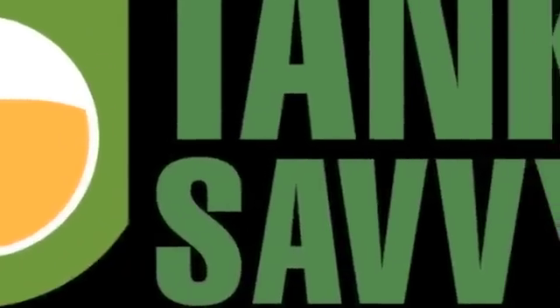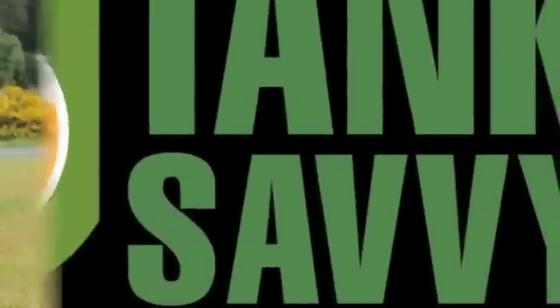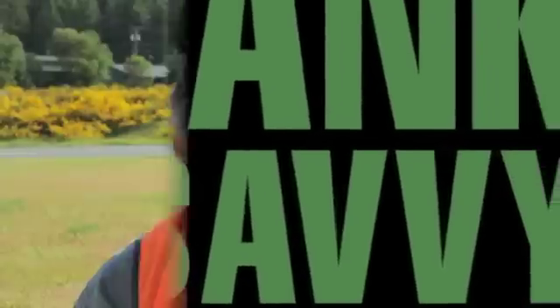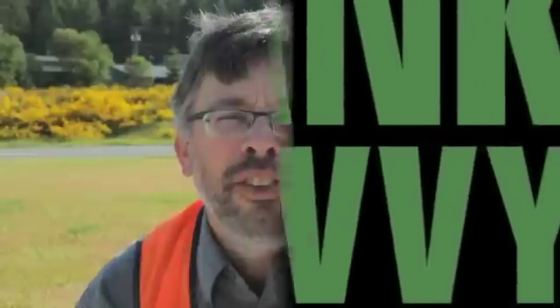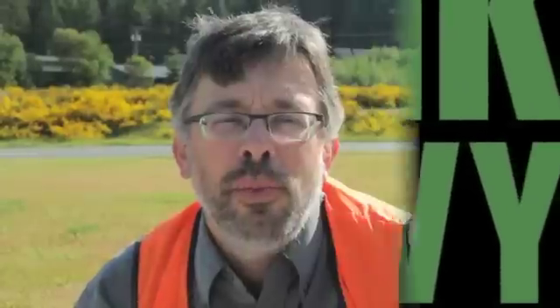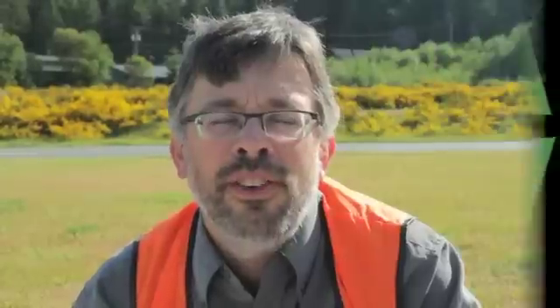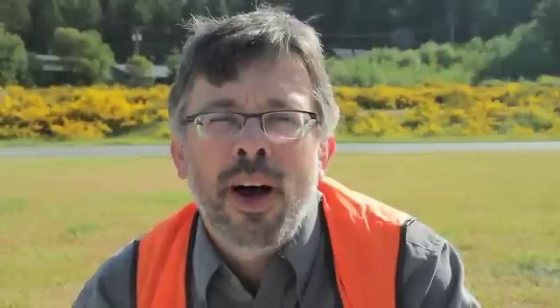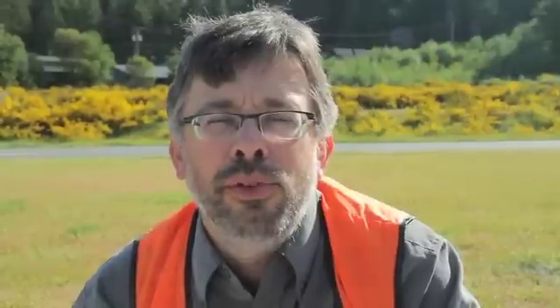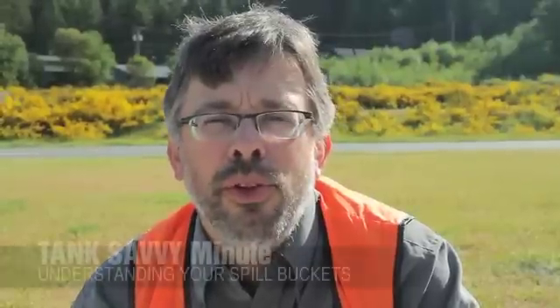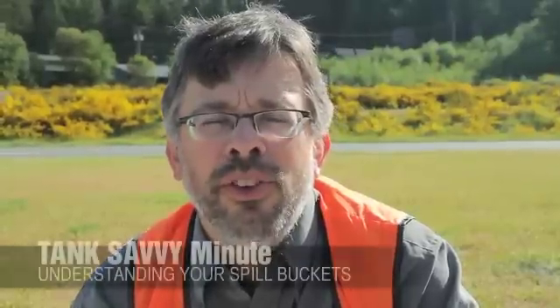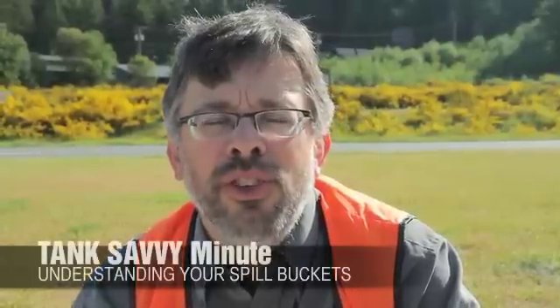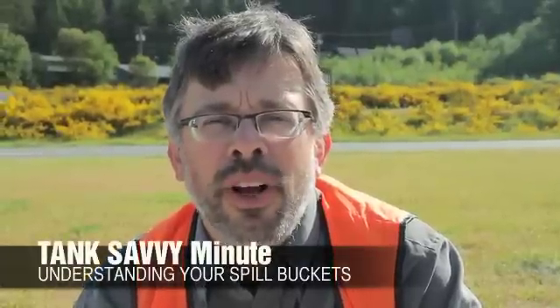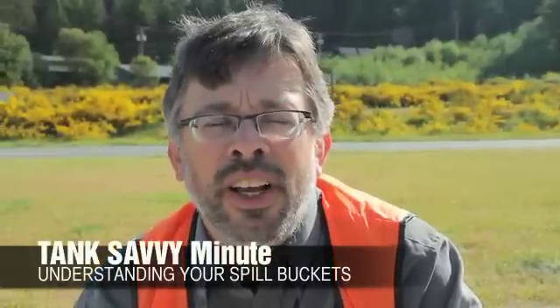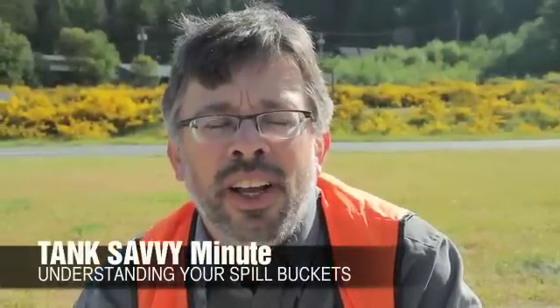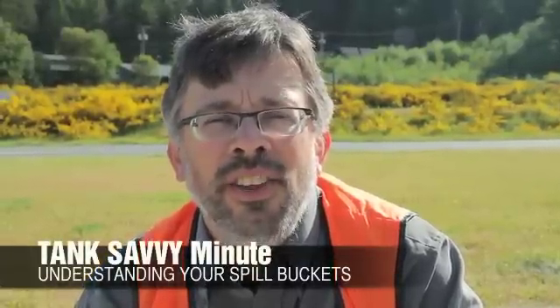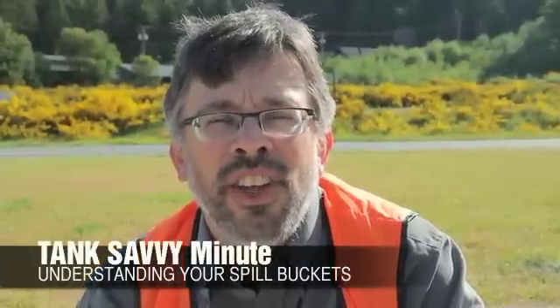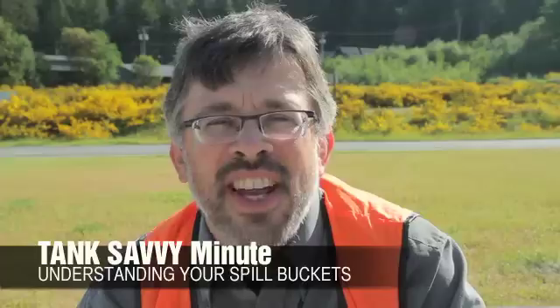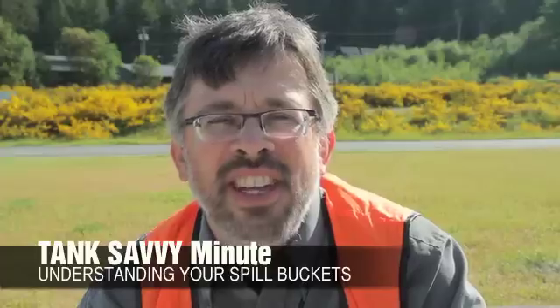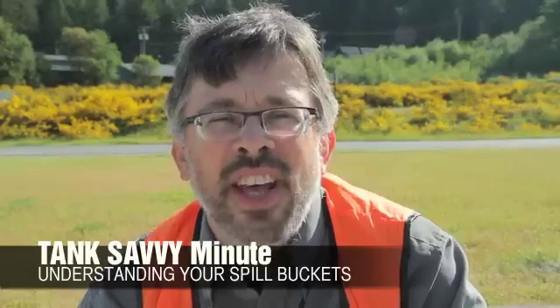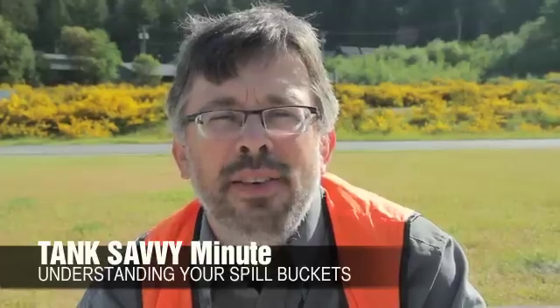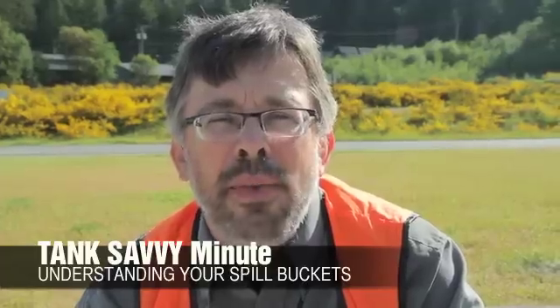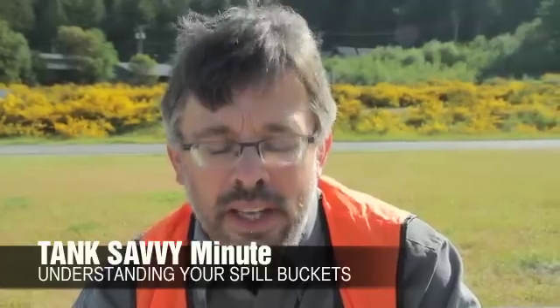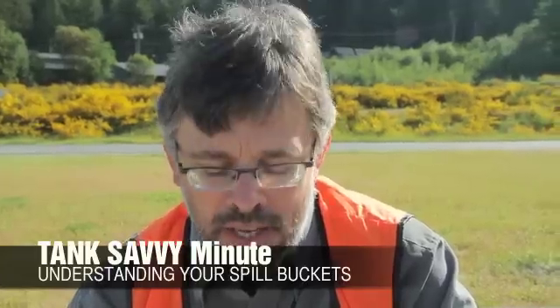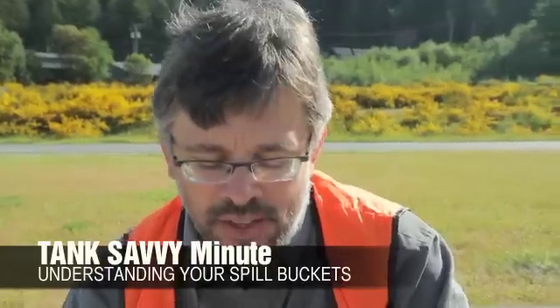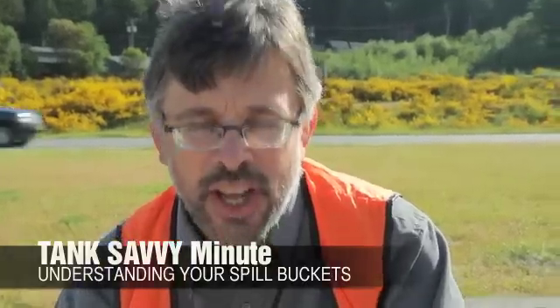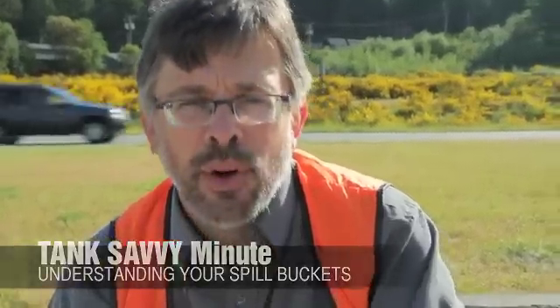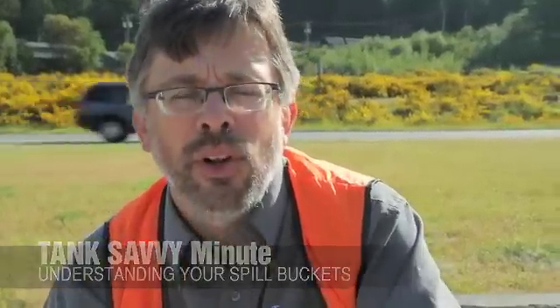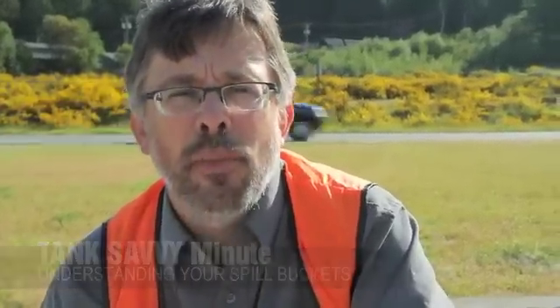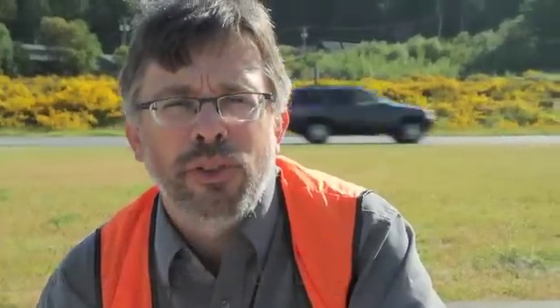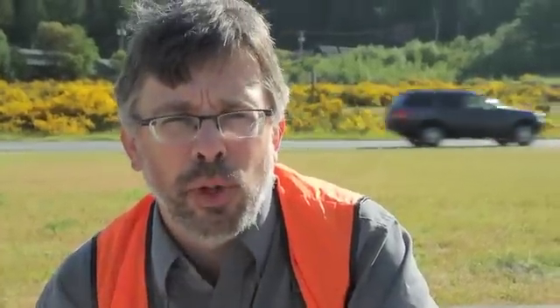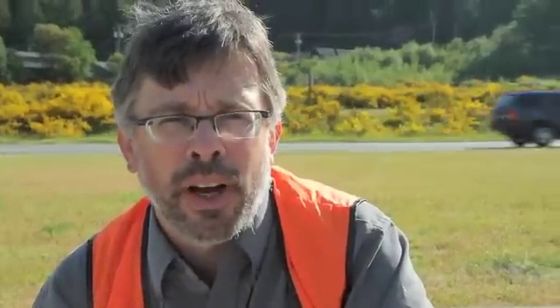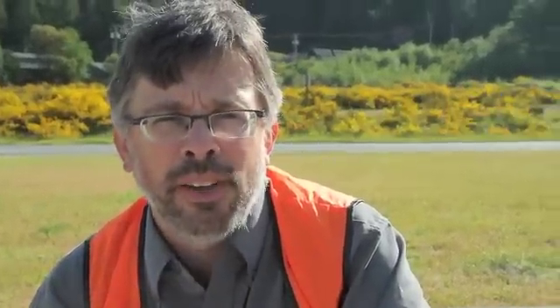Hi, this is Ben Thomas with UST Training and this is a Tank Savvy Minute. Today we're going to learn about spill buckets.